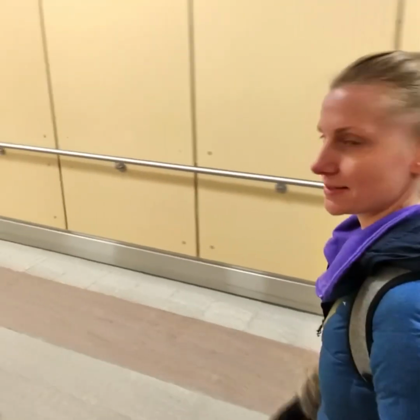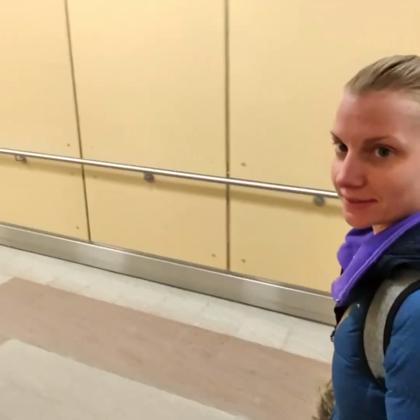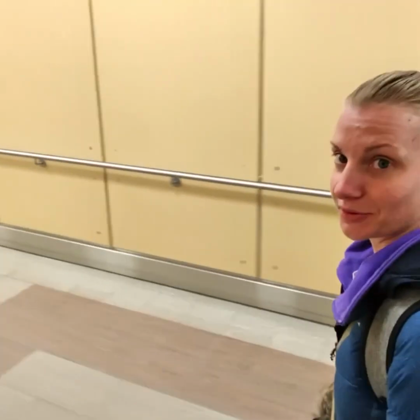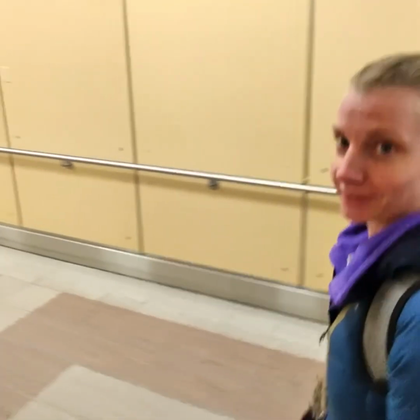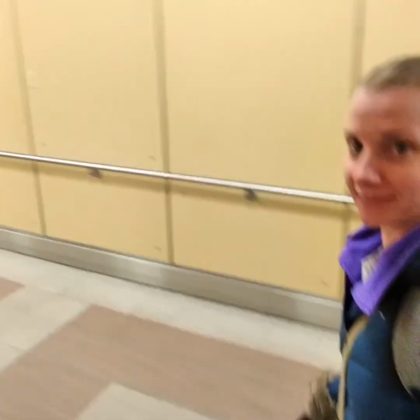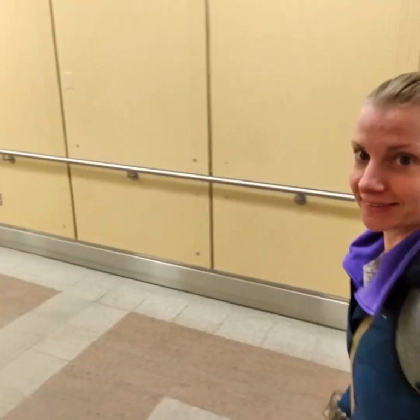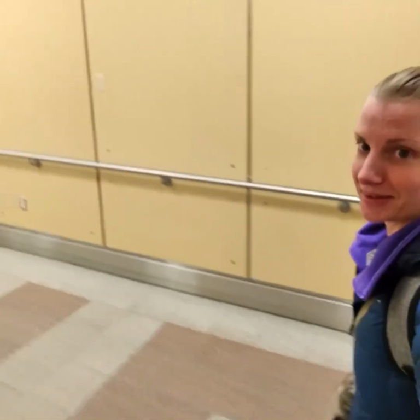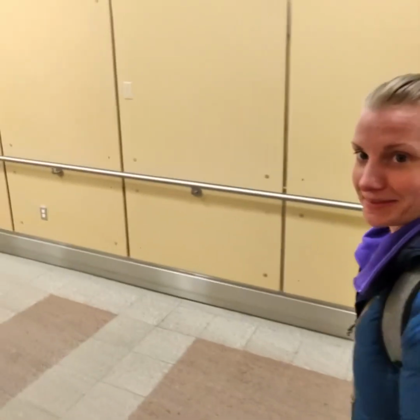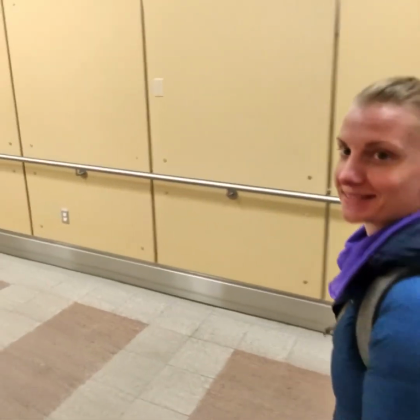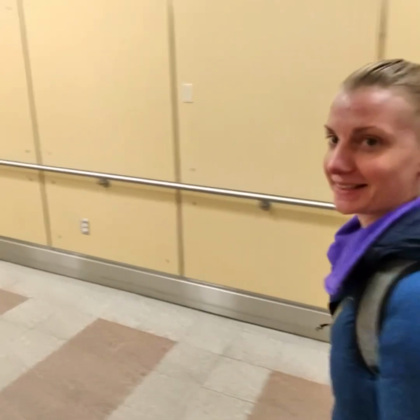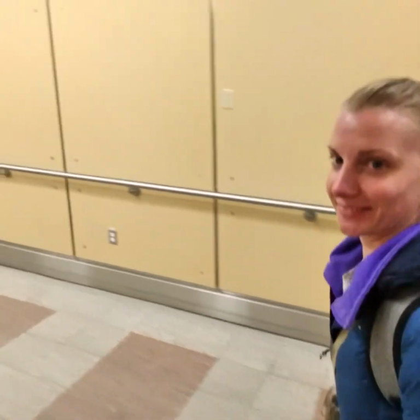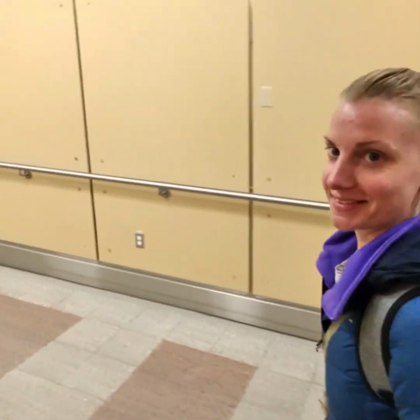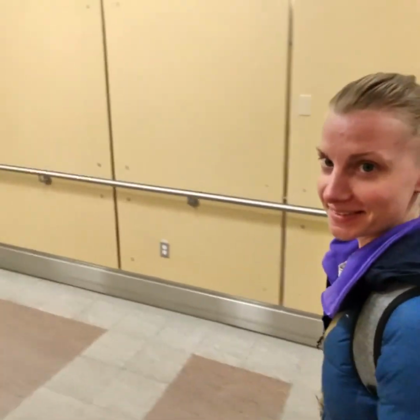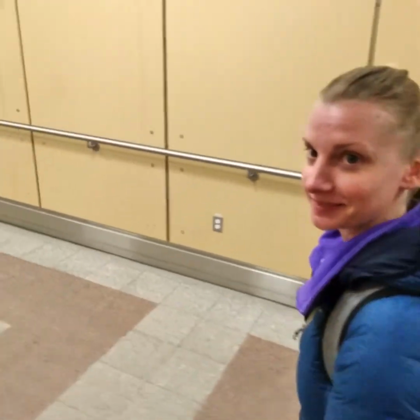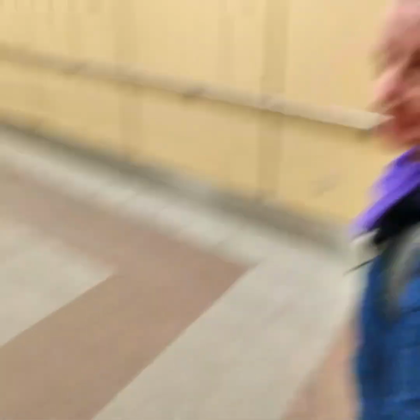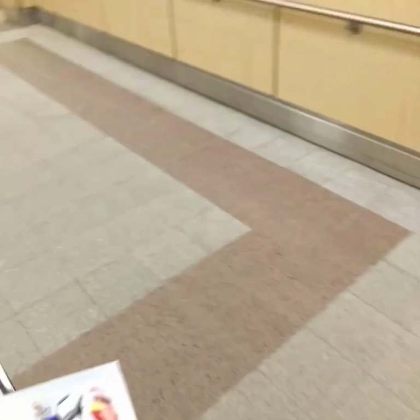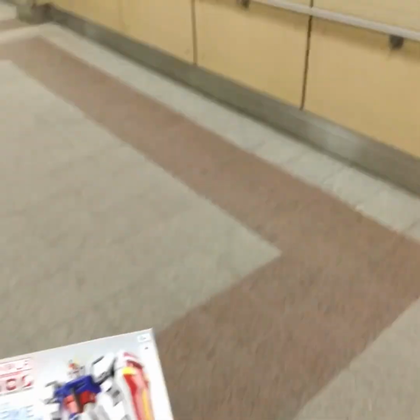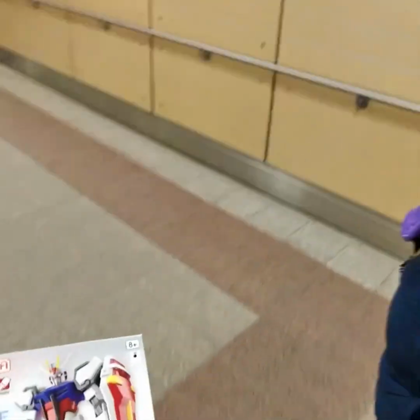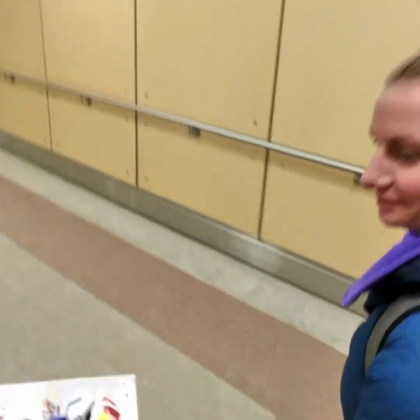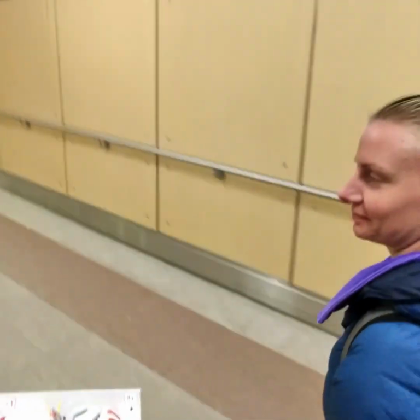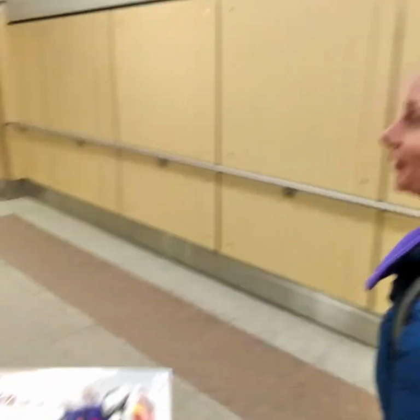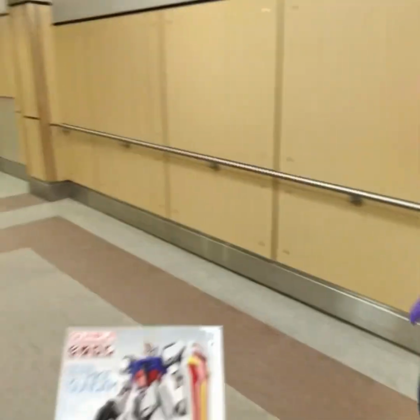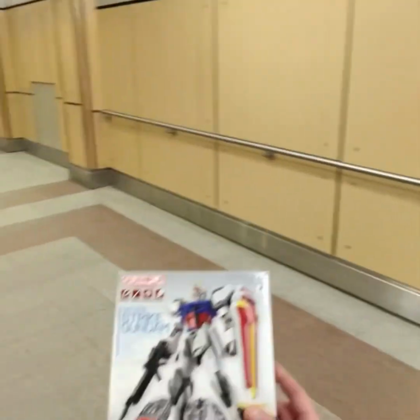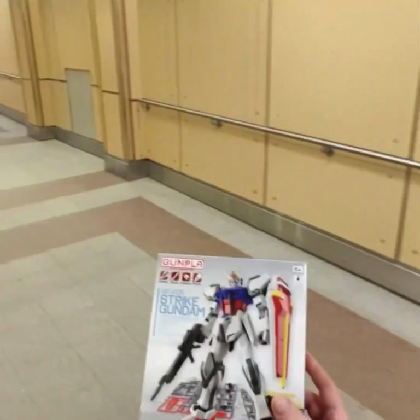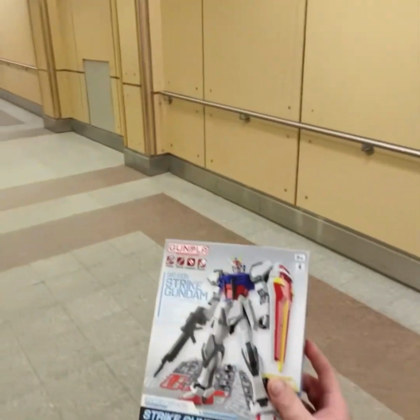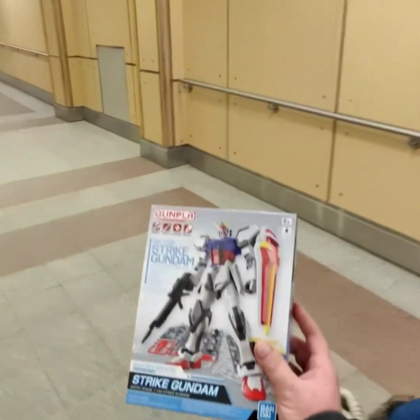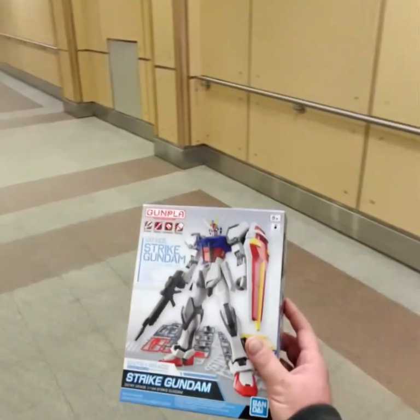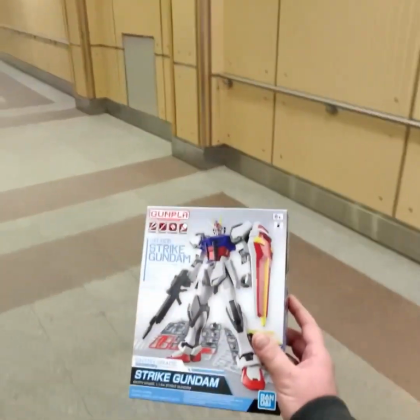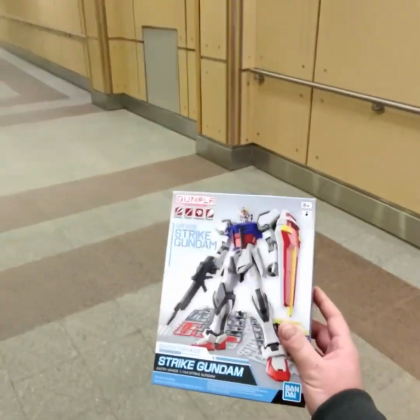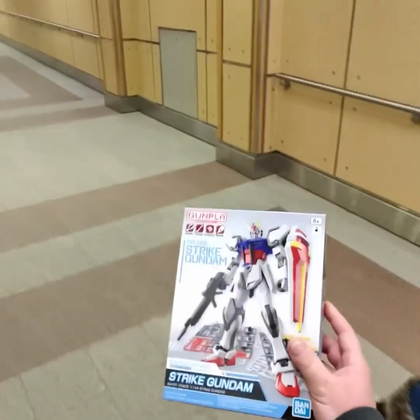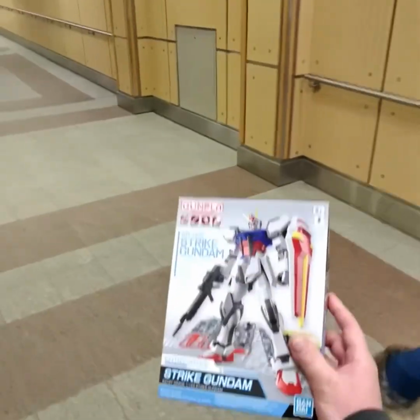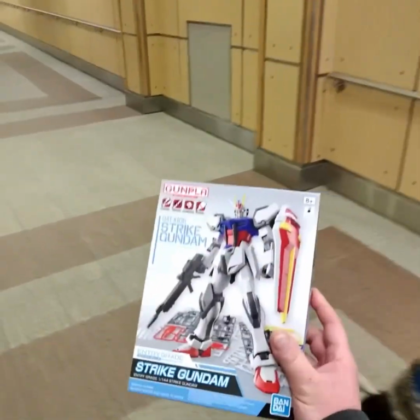You just go through it like you're making a big deal. We're trying to get Gundams through — that's not easy.